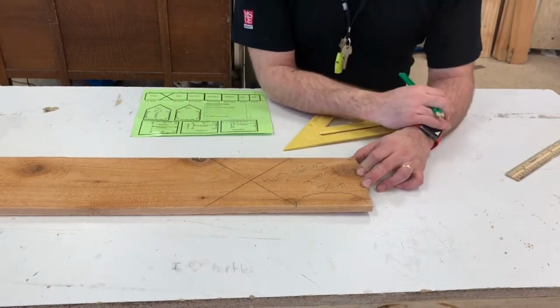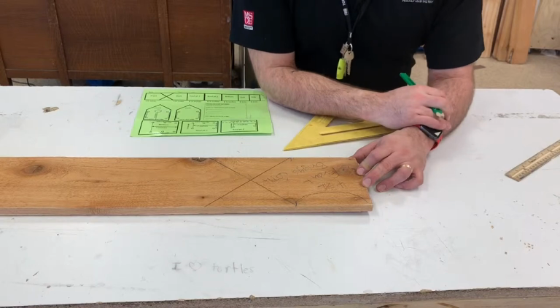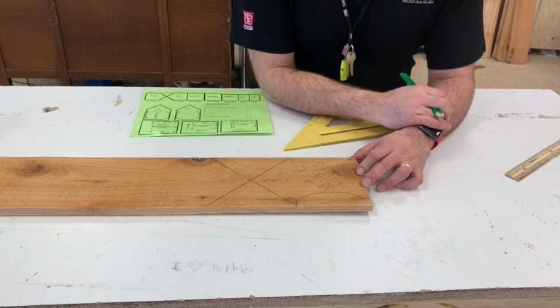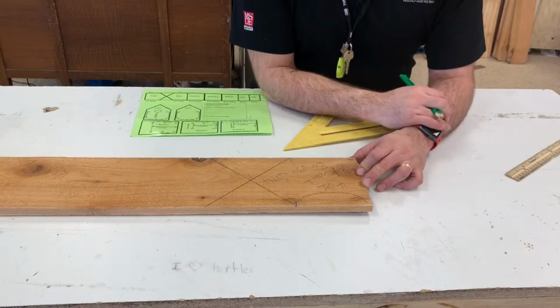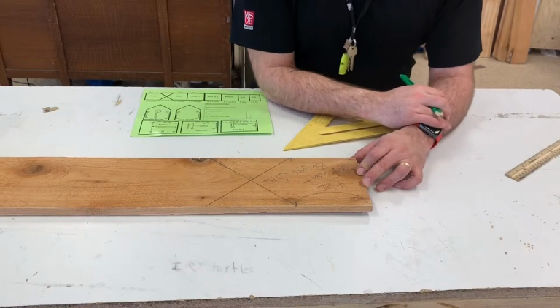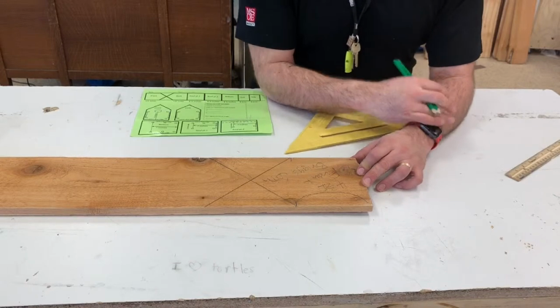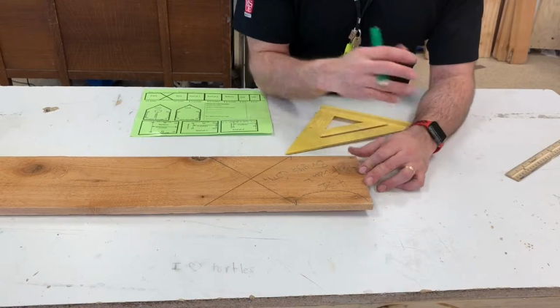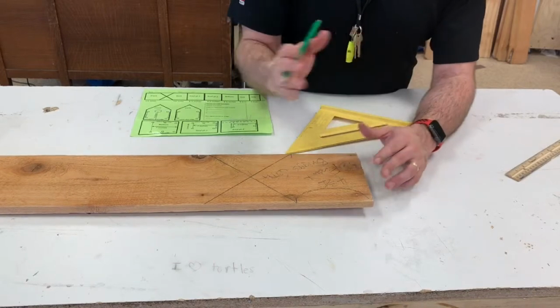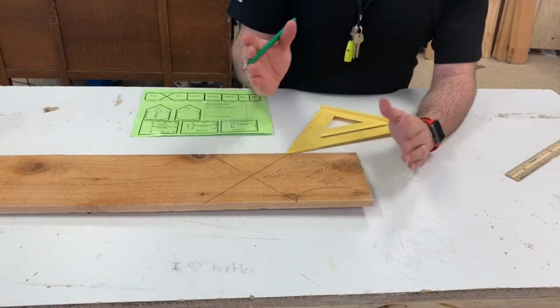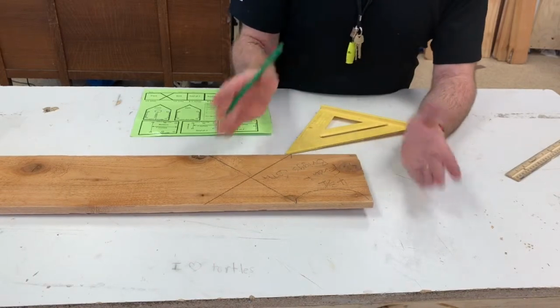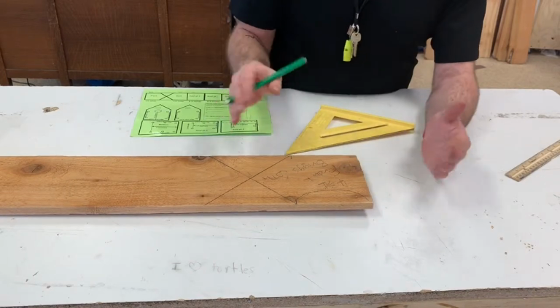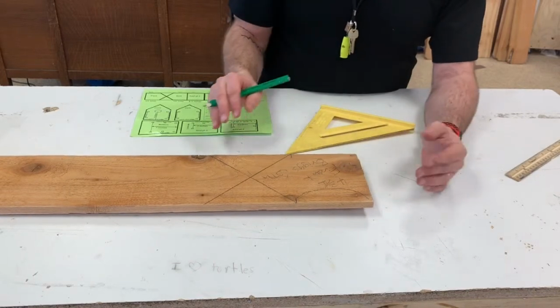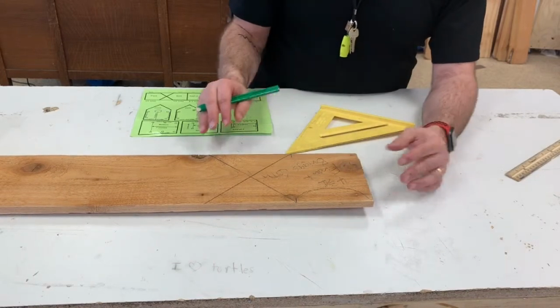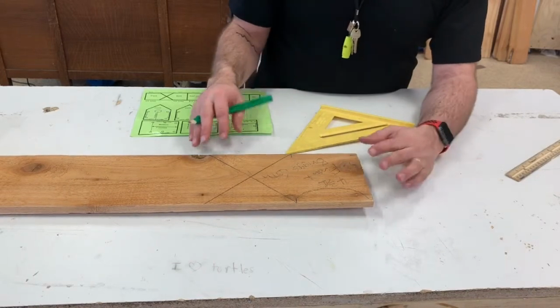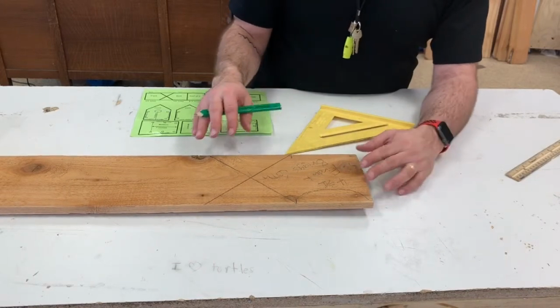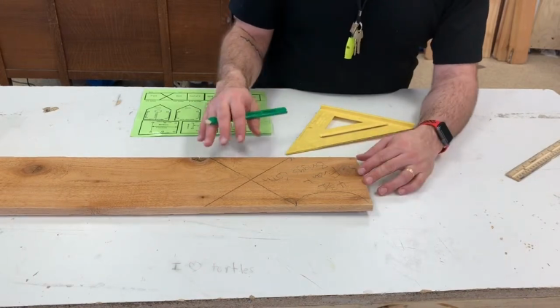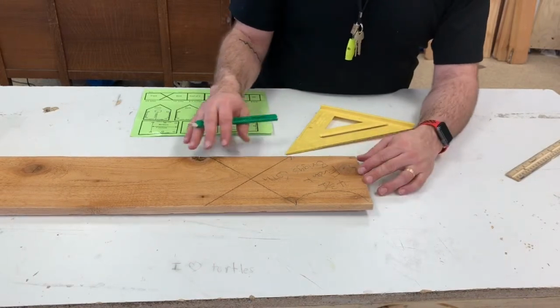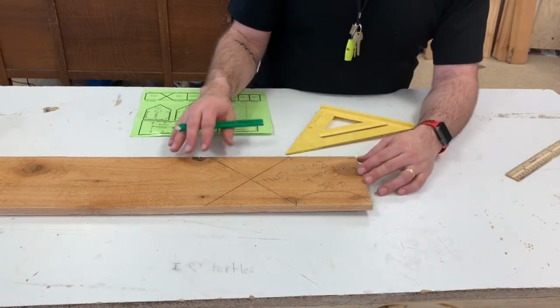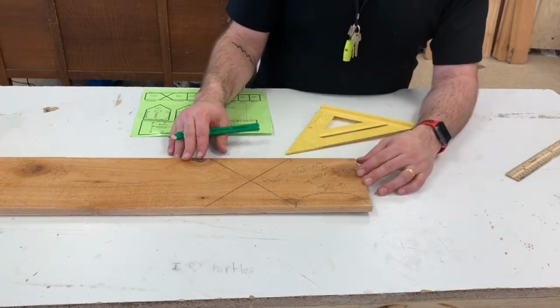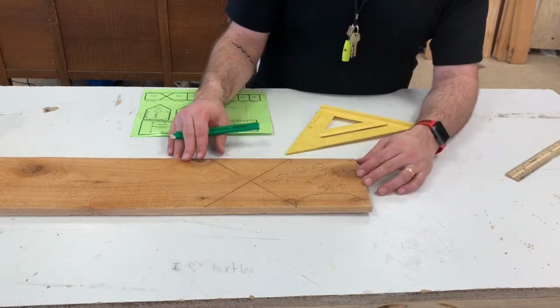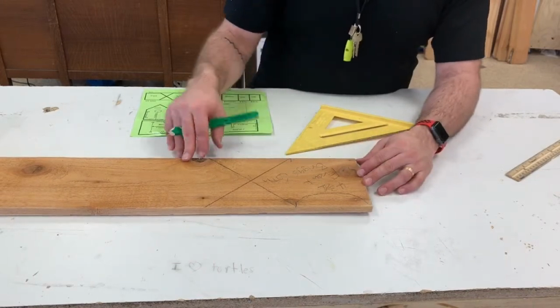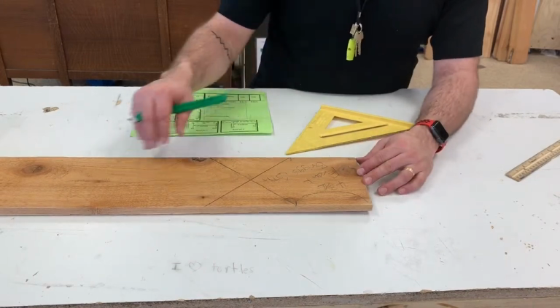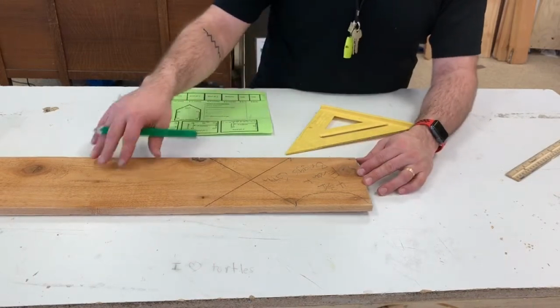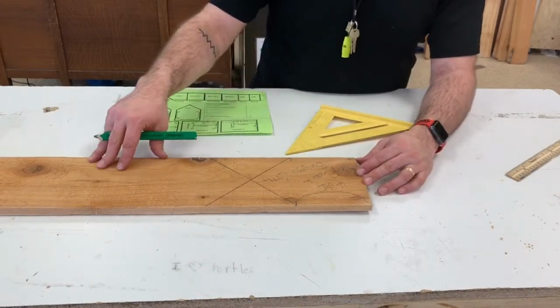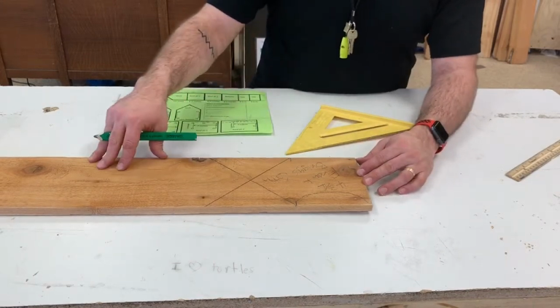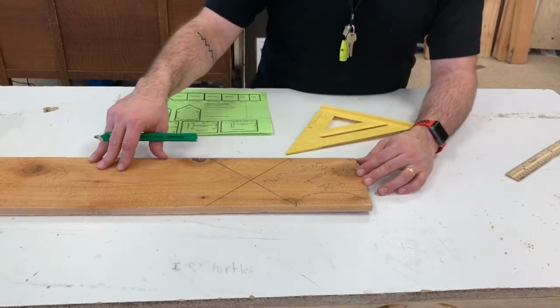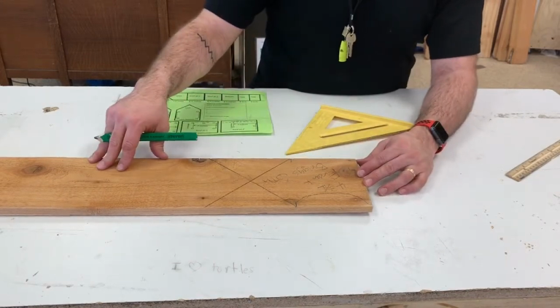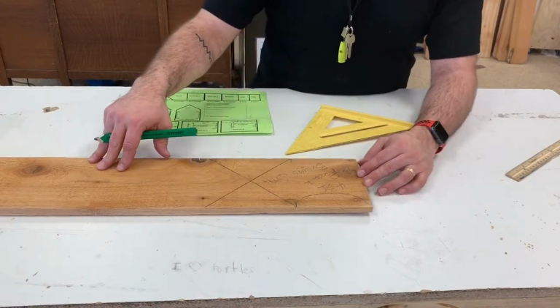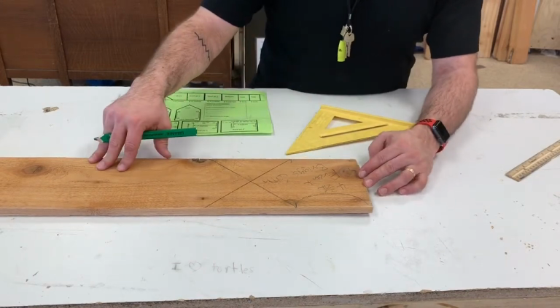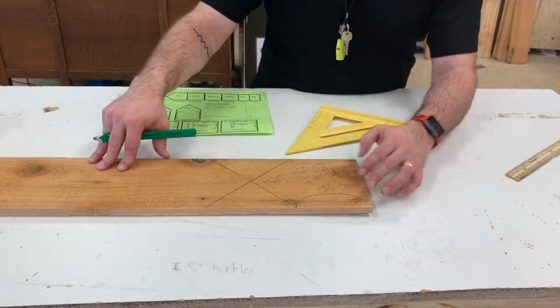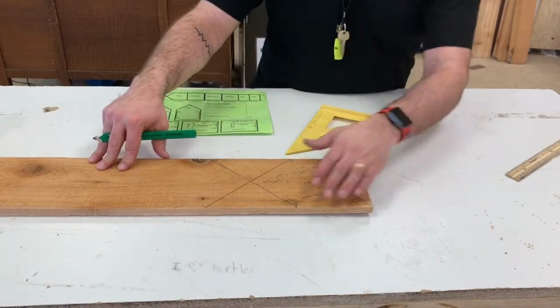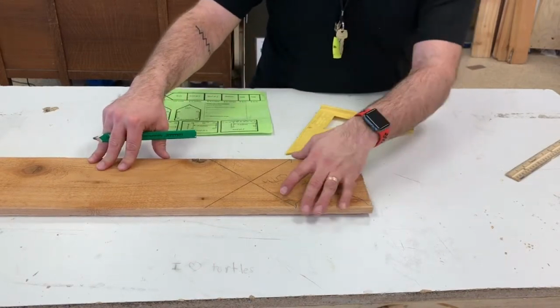Everybody in this class is building the same birdhouse. You're going to get your pieces confused if they're not labeled.